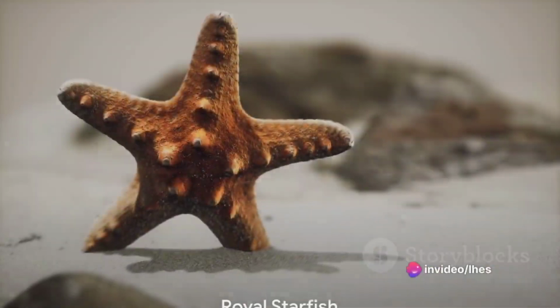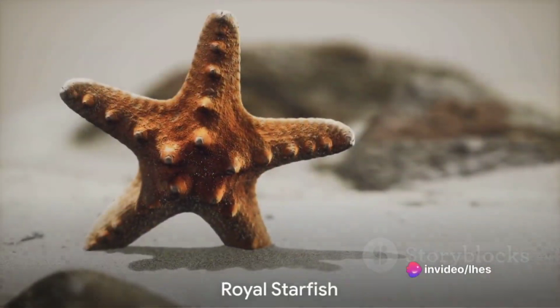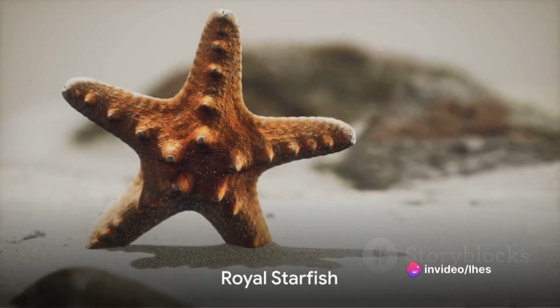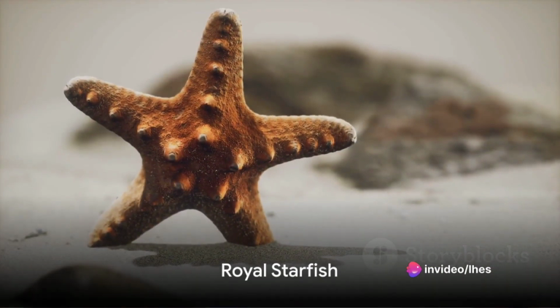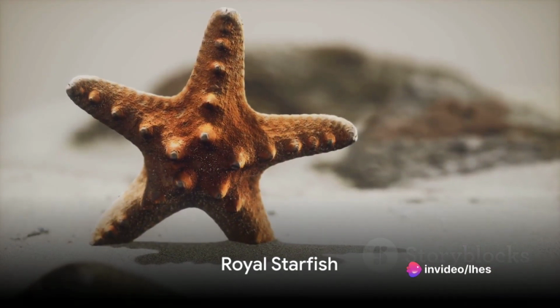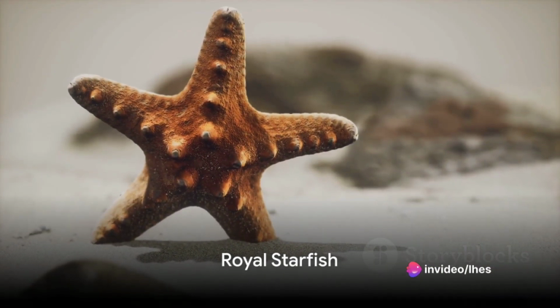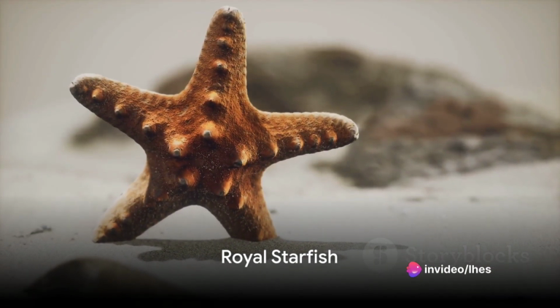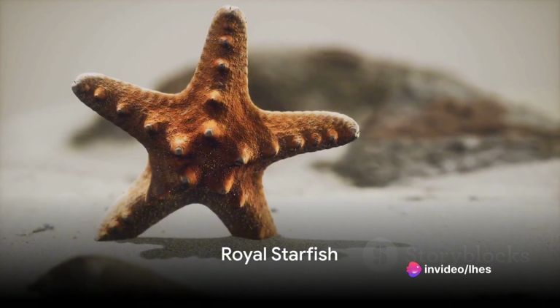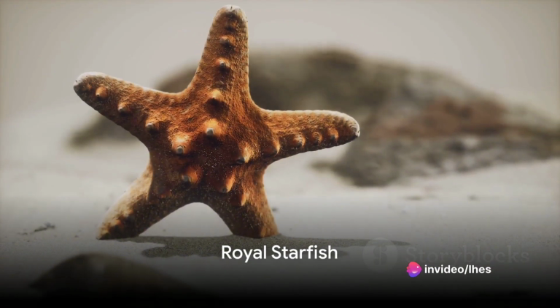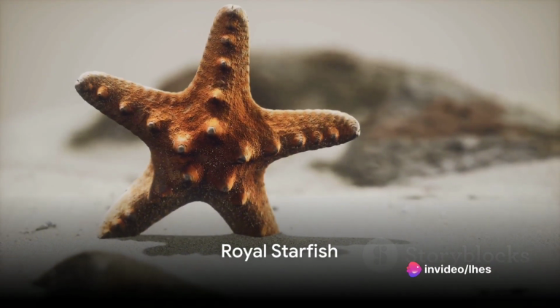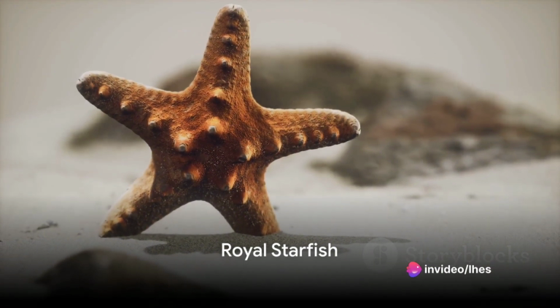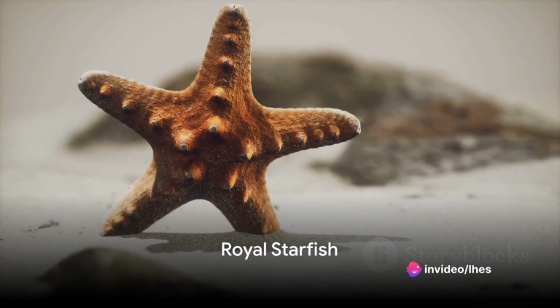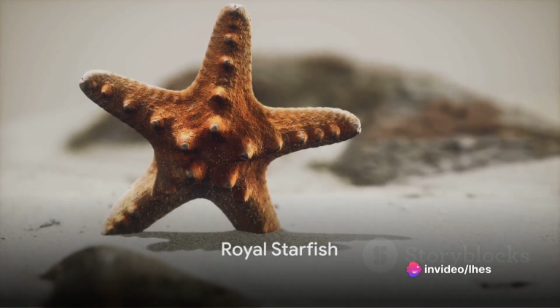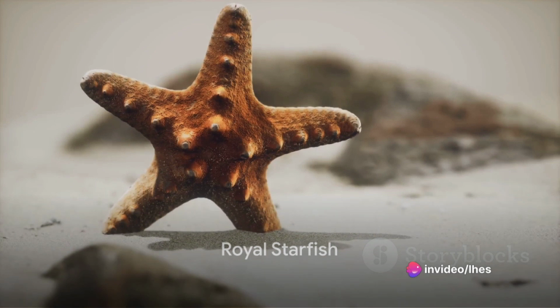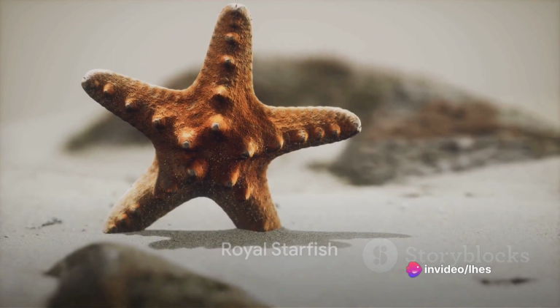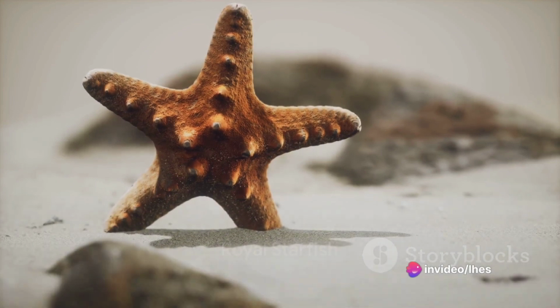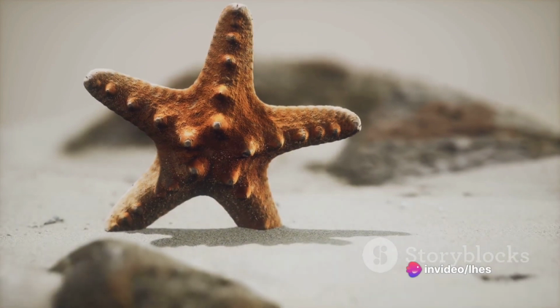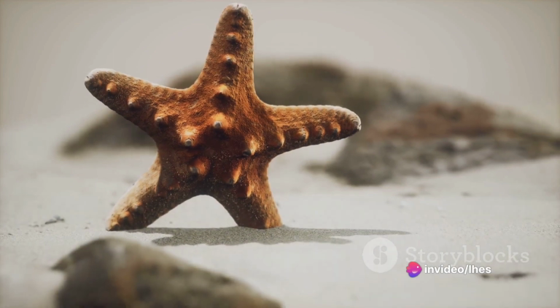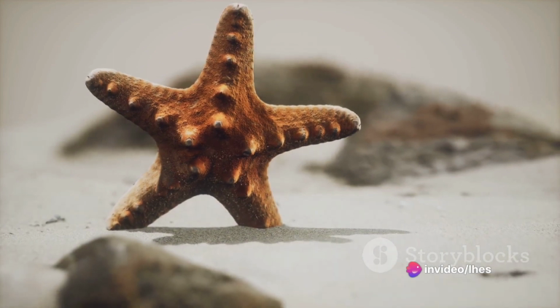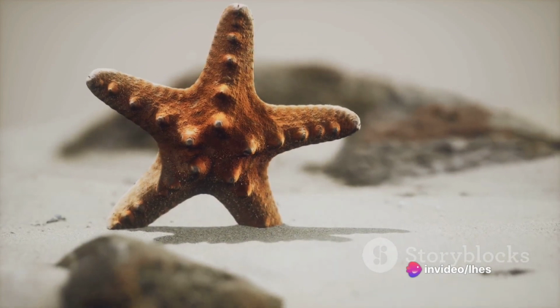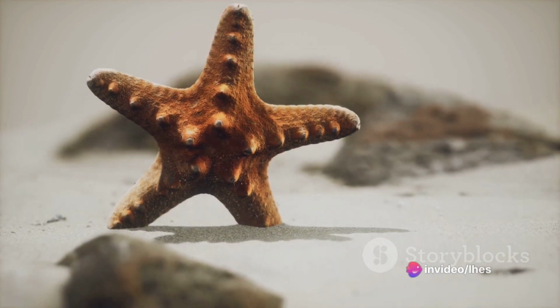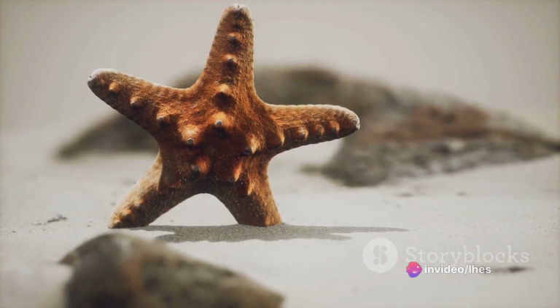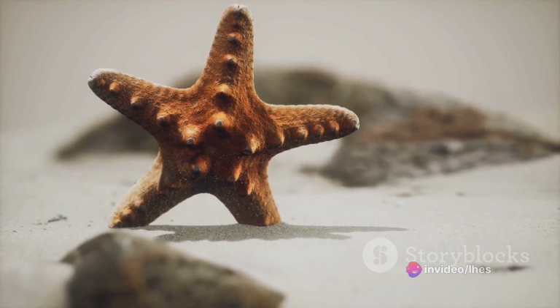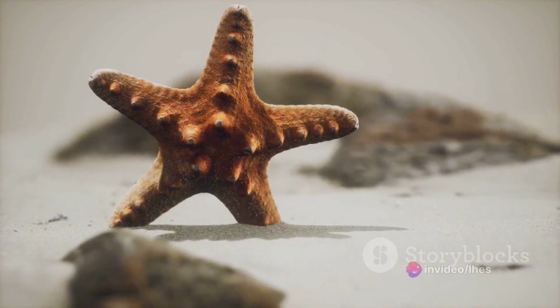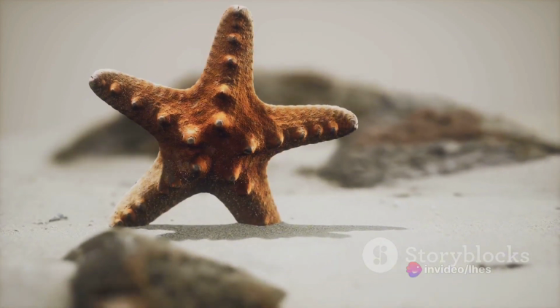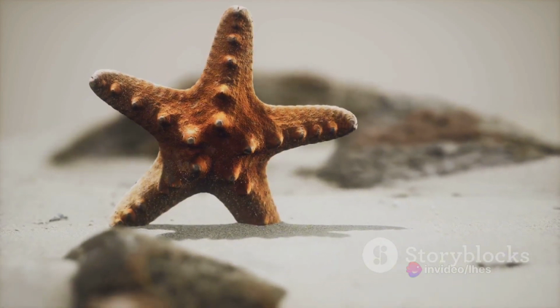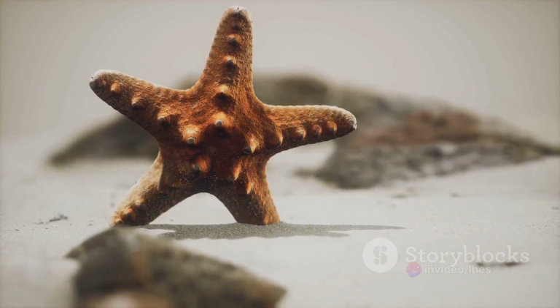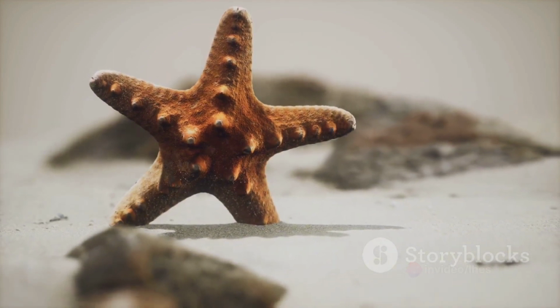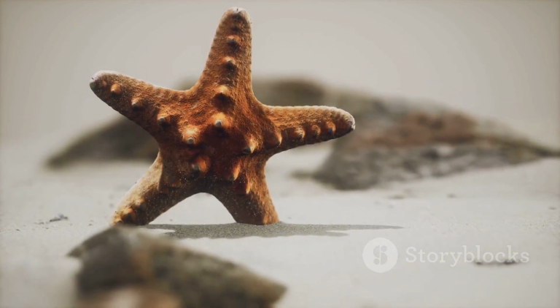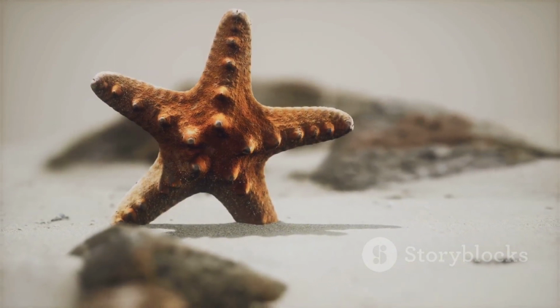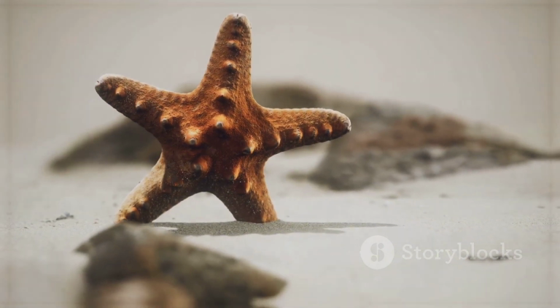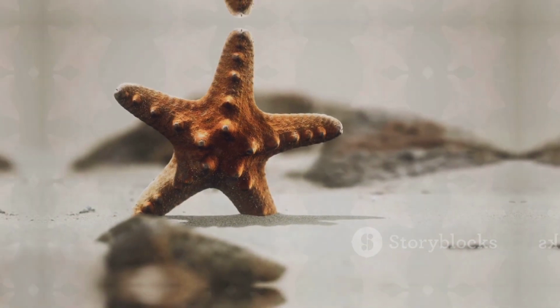The royal starfish, resplendent in its decadent purple and golden hues, is a spectacle to admire as it reclines gracefully on the sandy ocean floor.